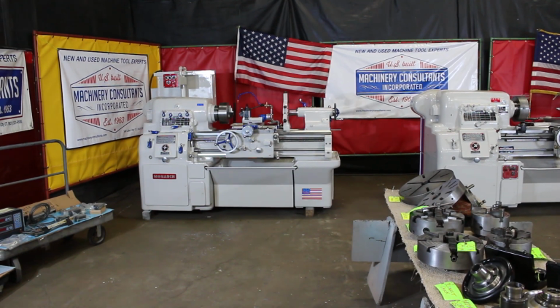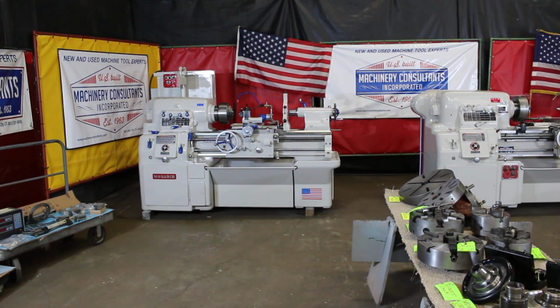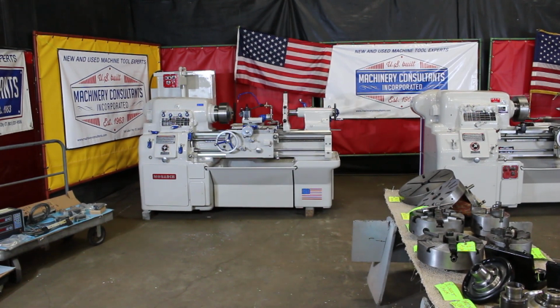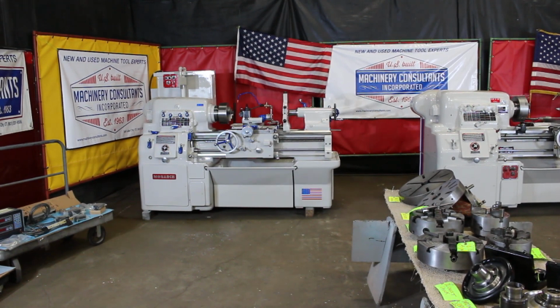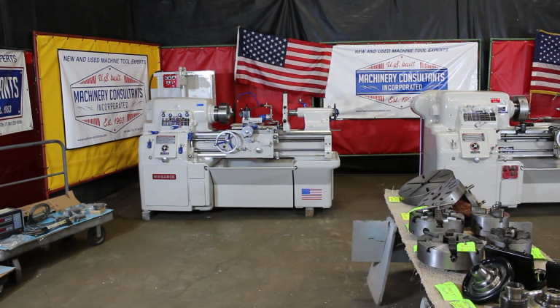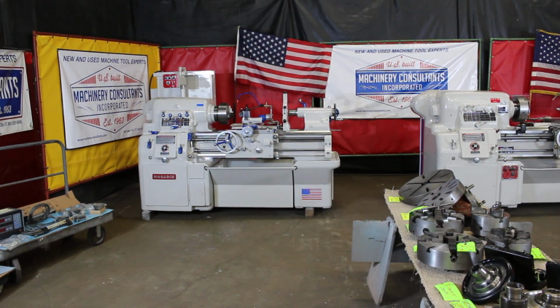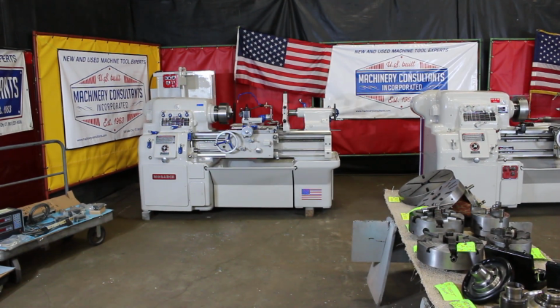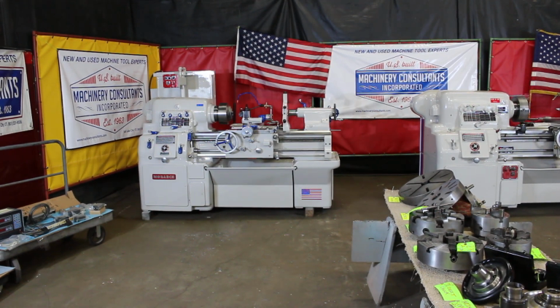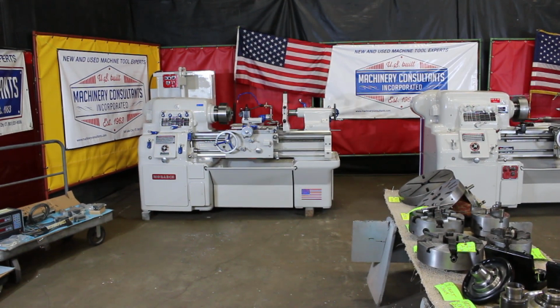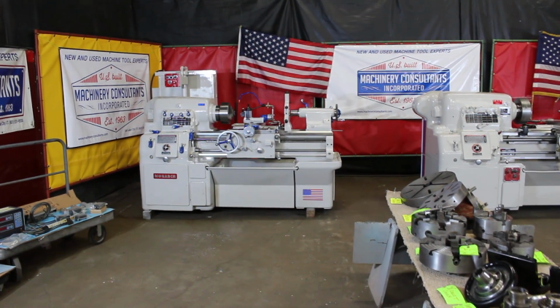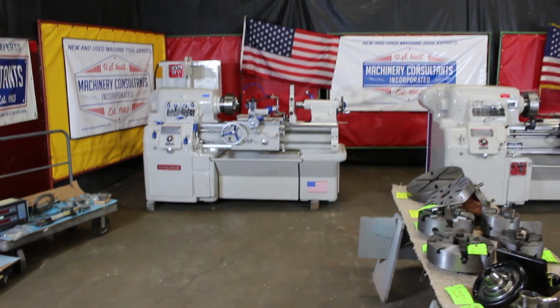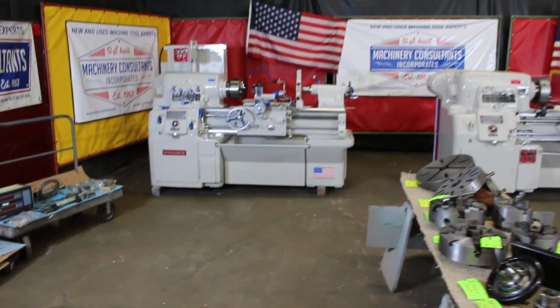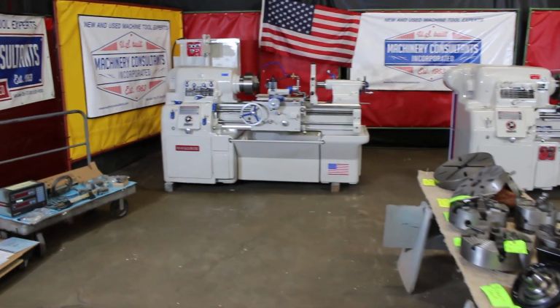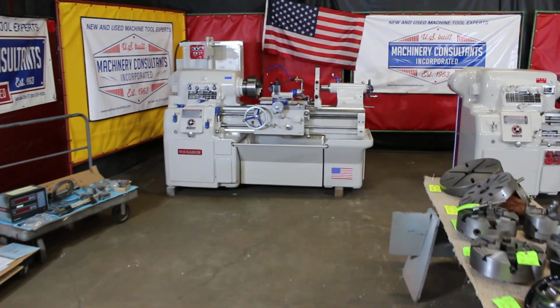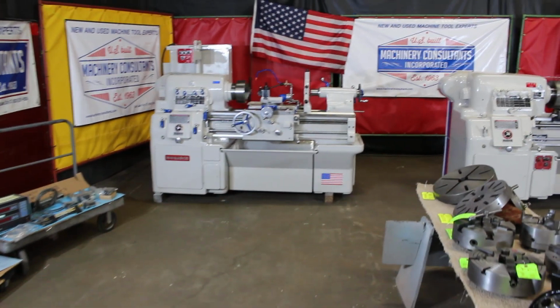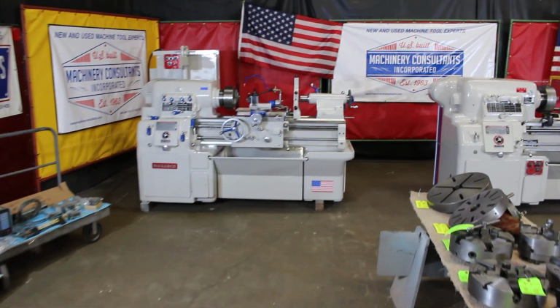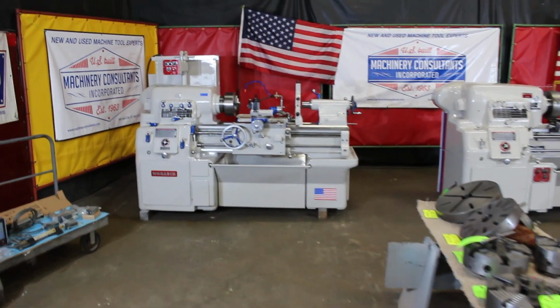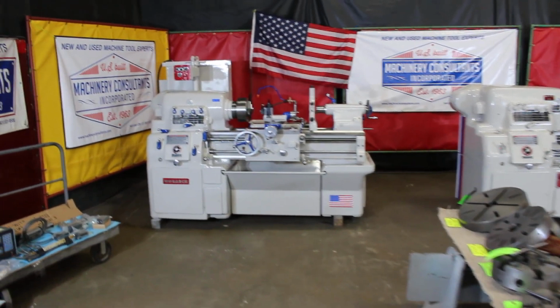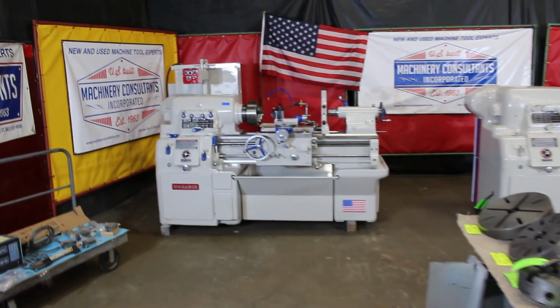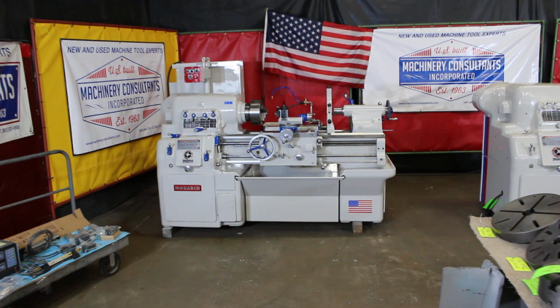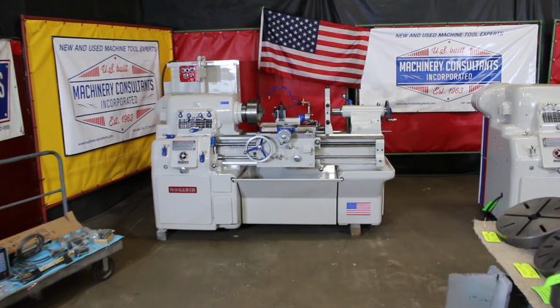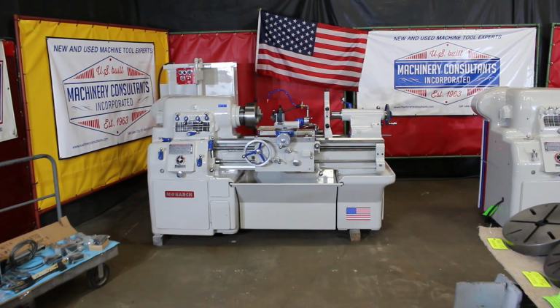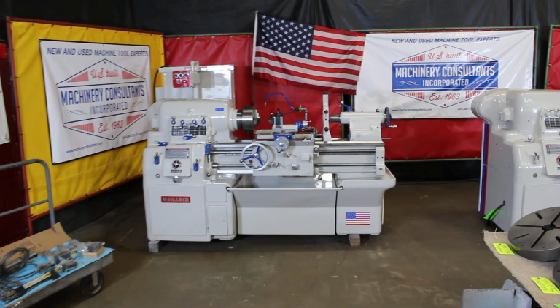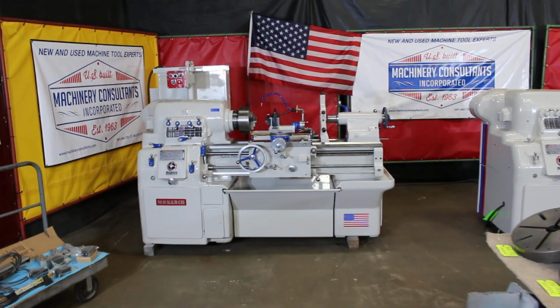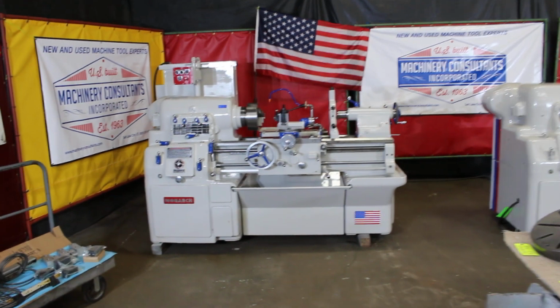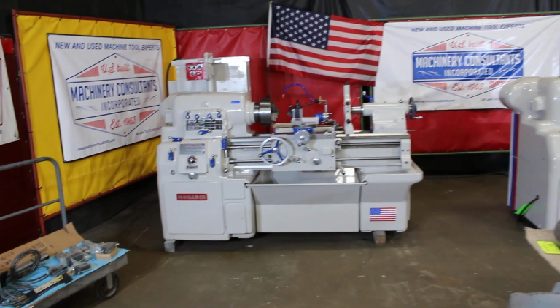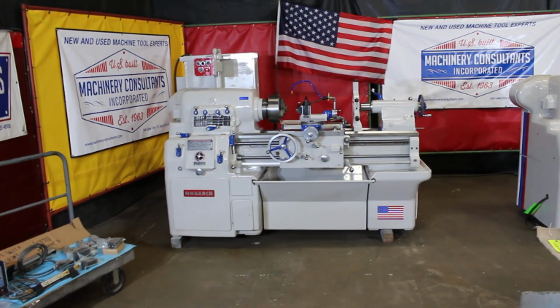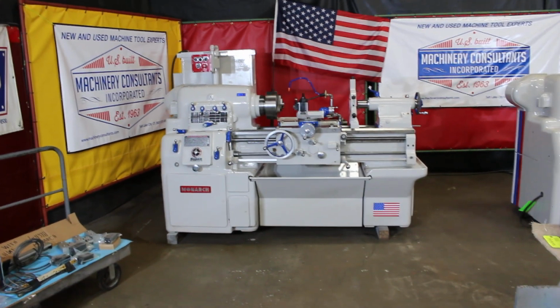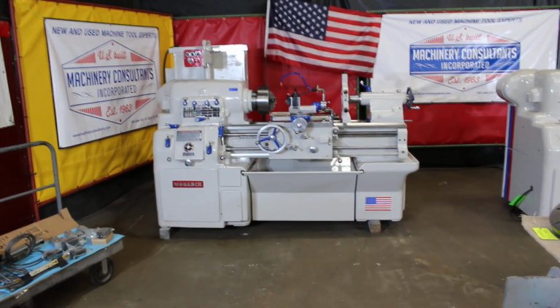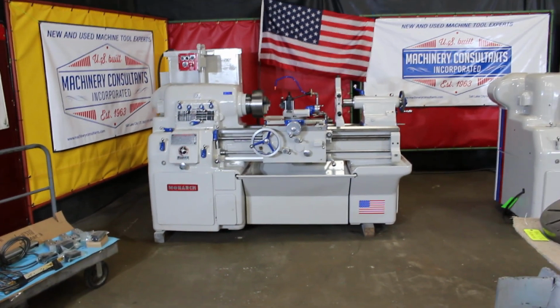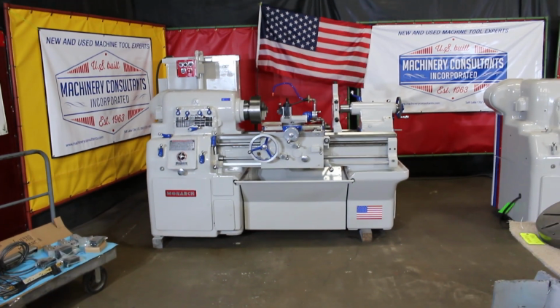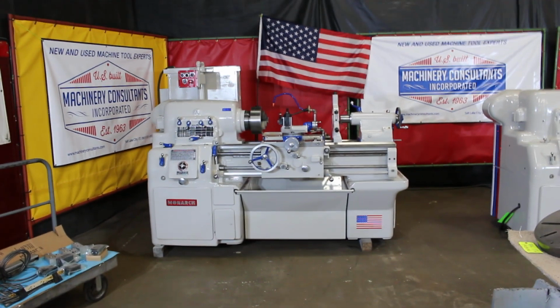Hi, it's Bill at Machinery Consultants. We're doing an inspection video today on a Monarch.